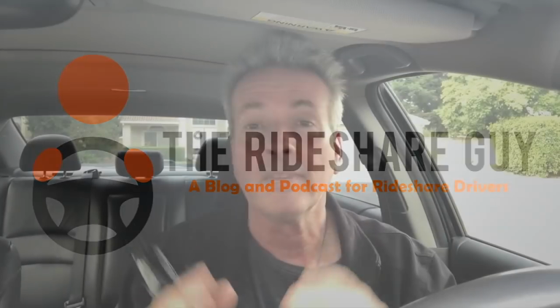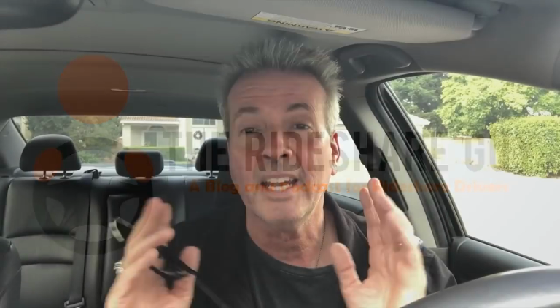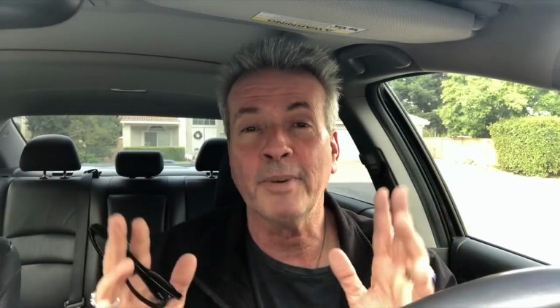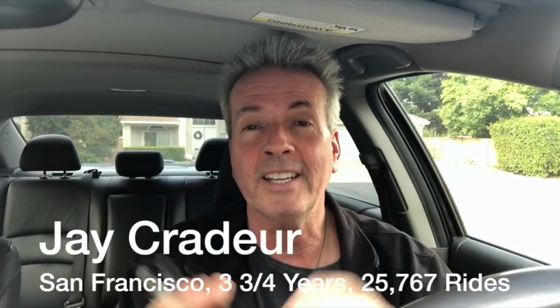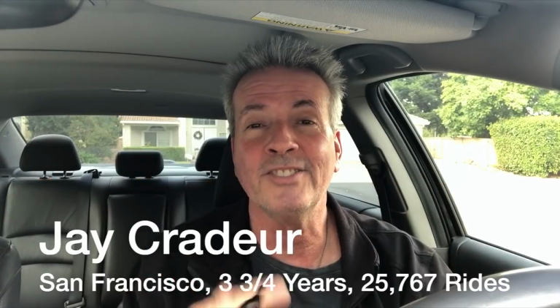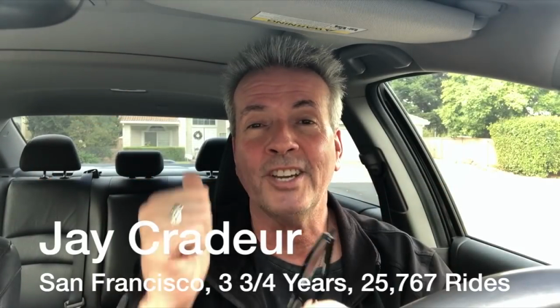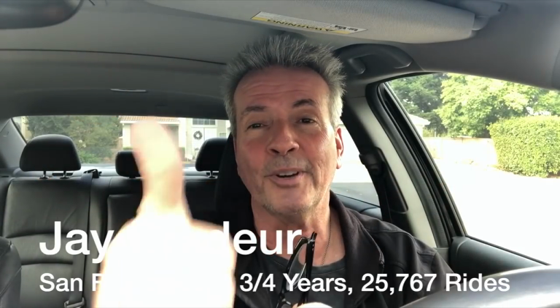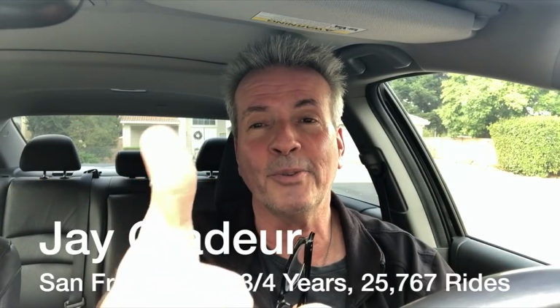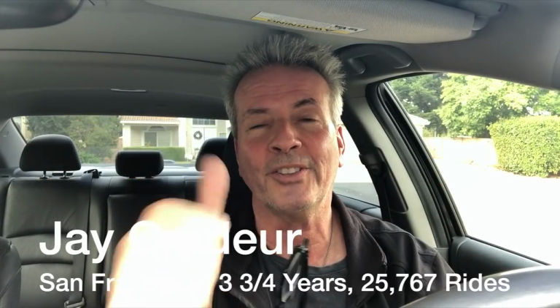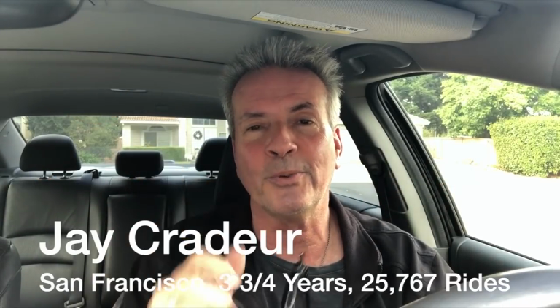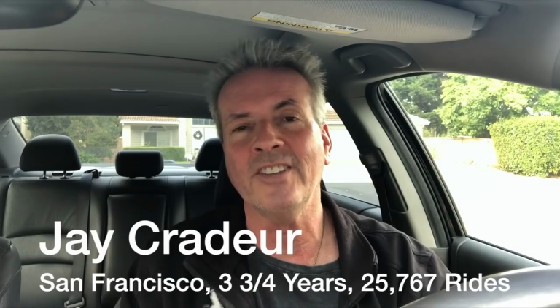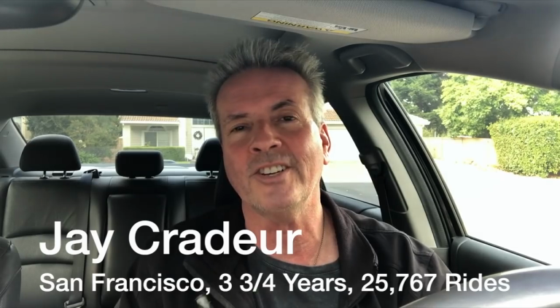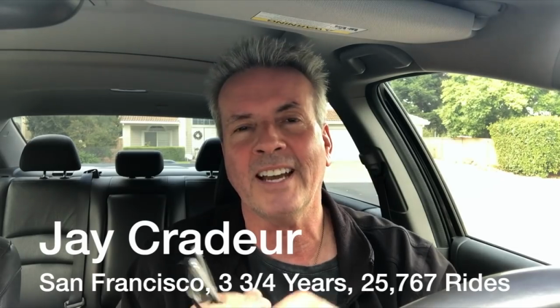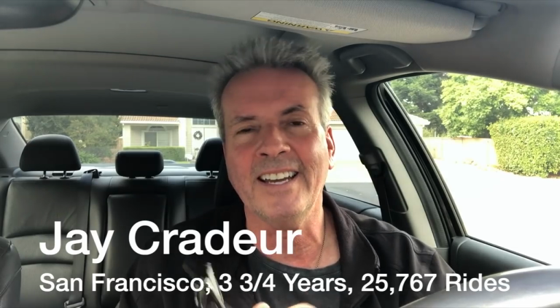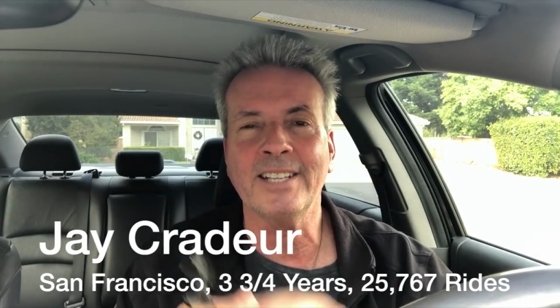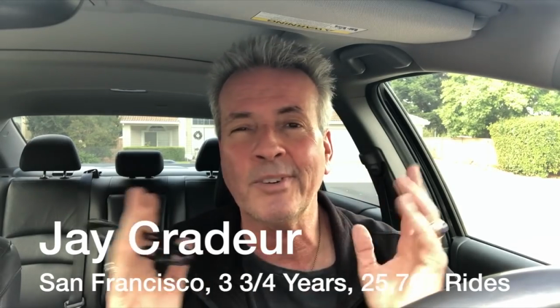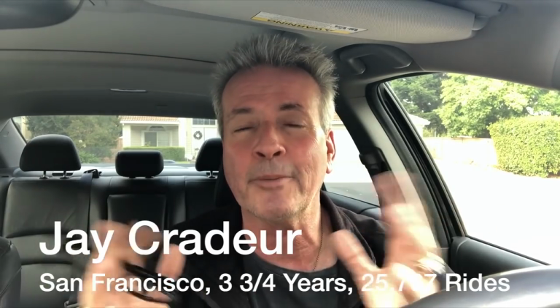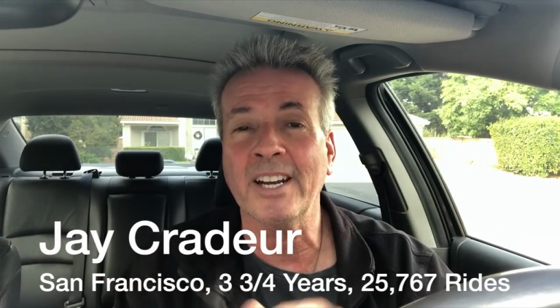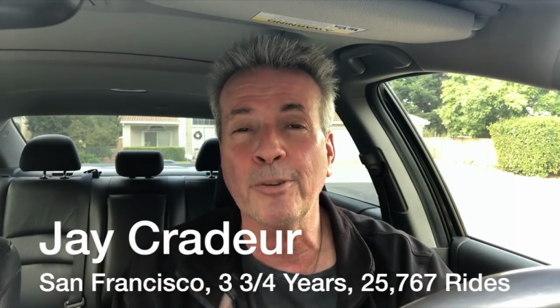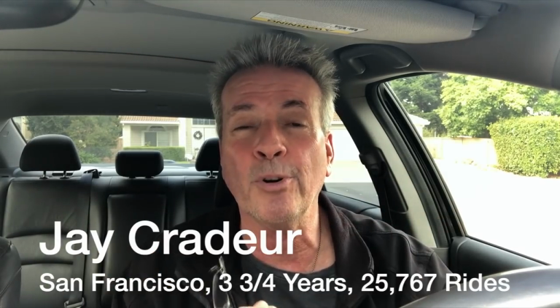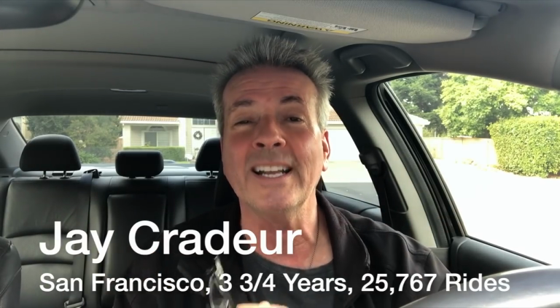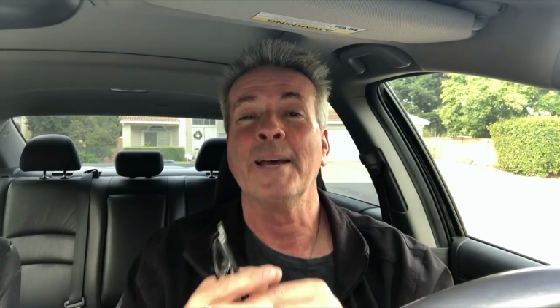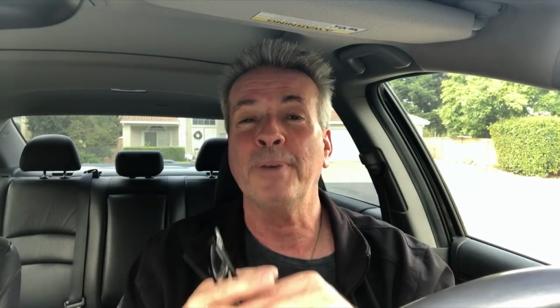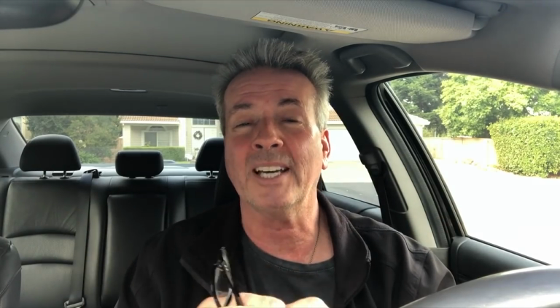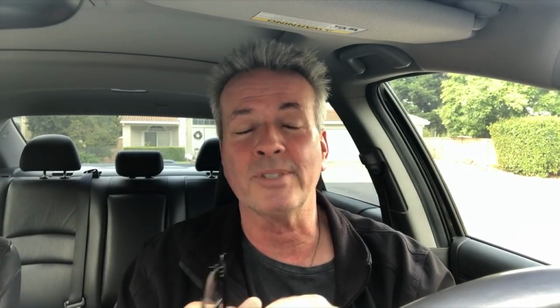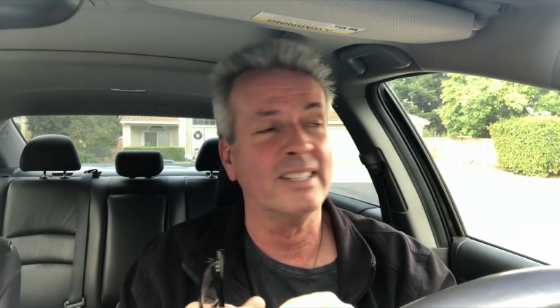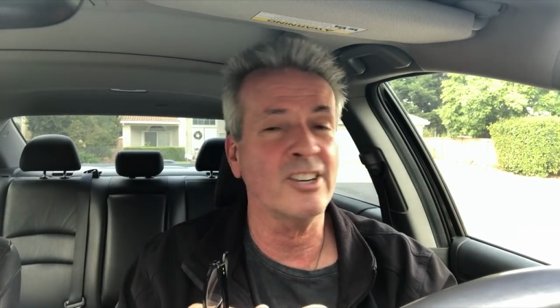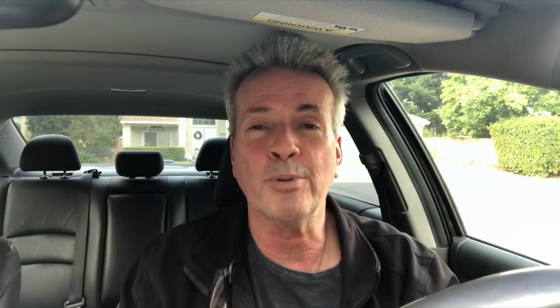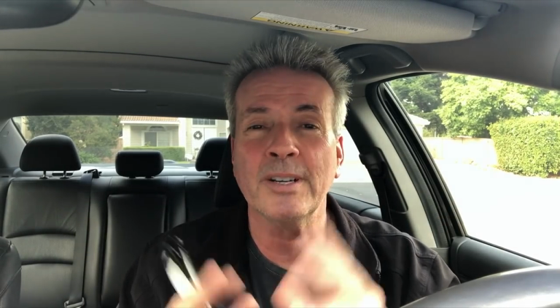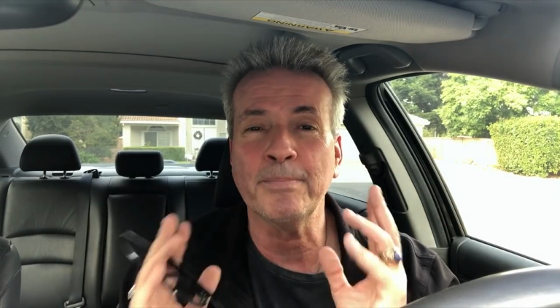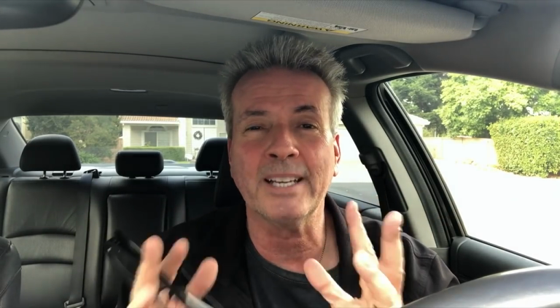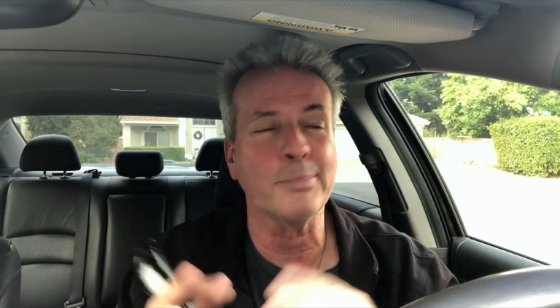Hey everybody, it is Jay Crater with The Rideshare Guy, and today we're going to talk about airport pickups.